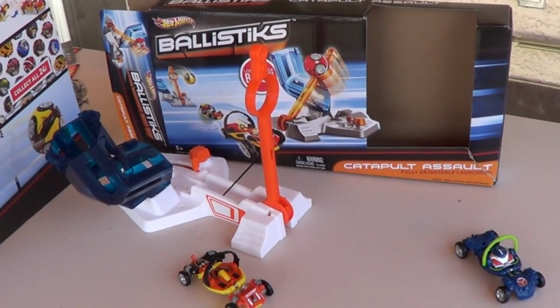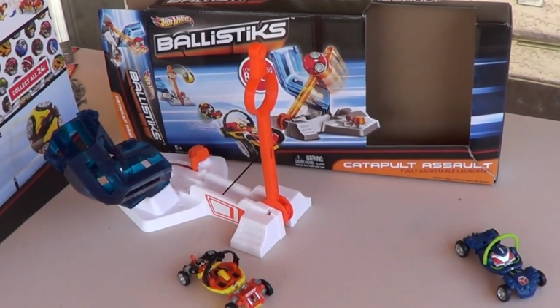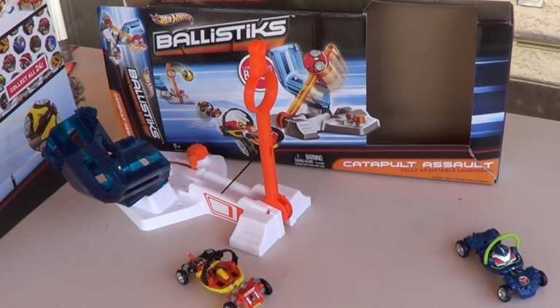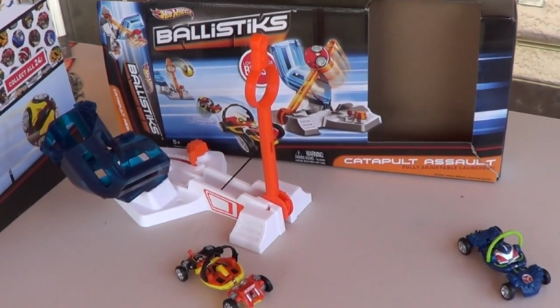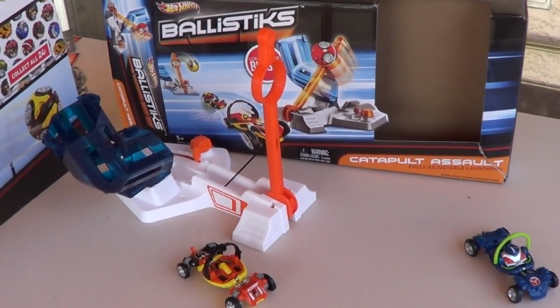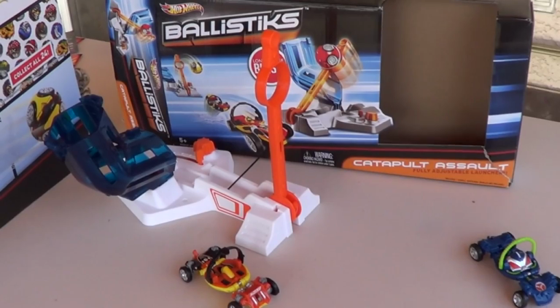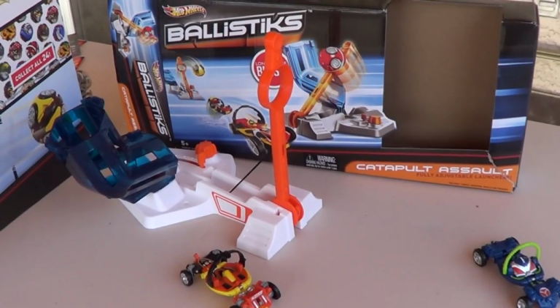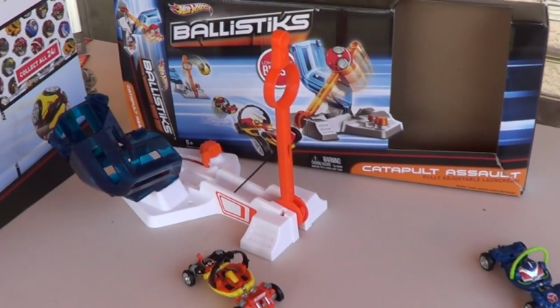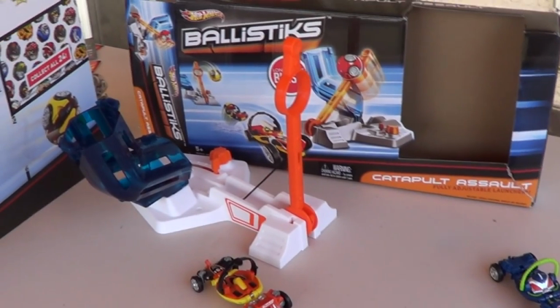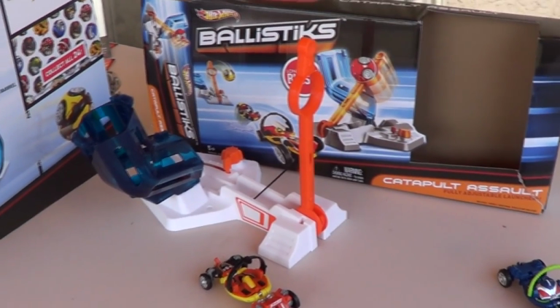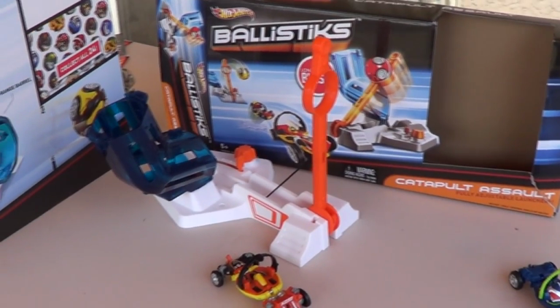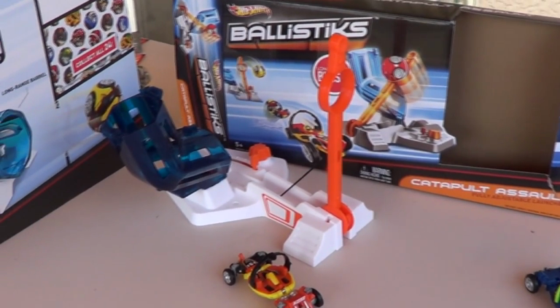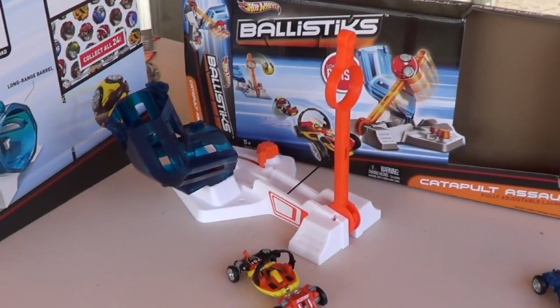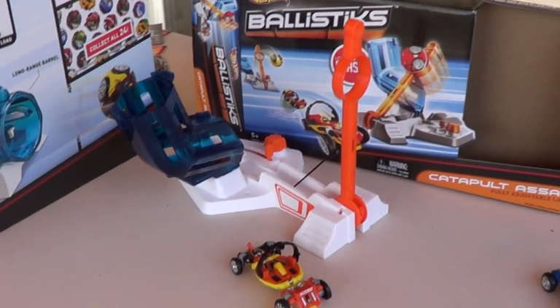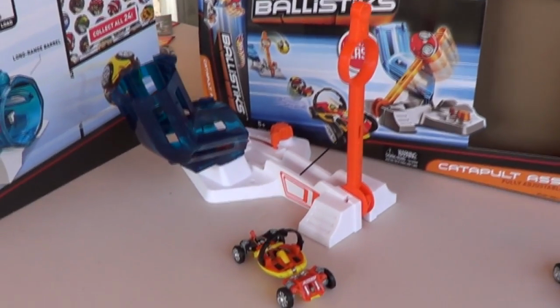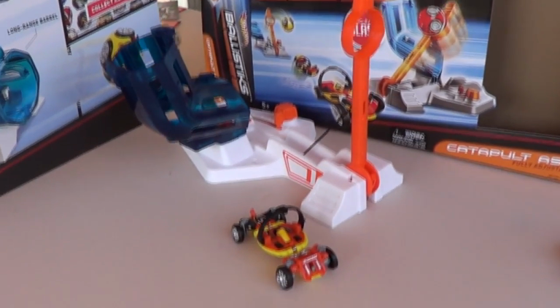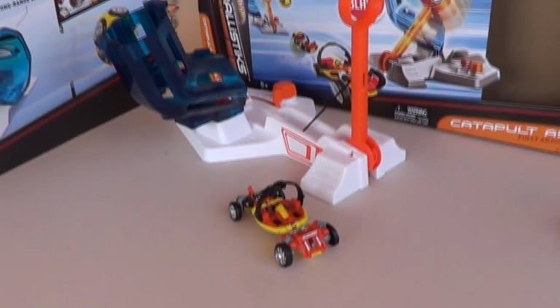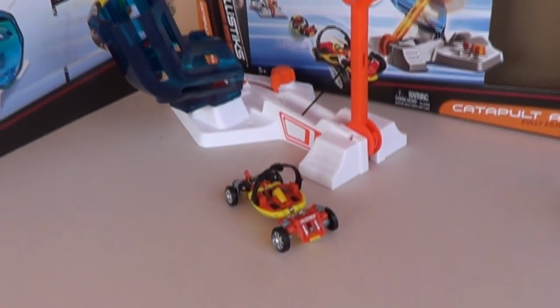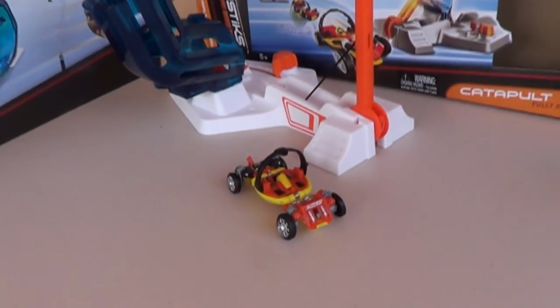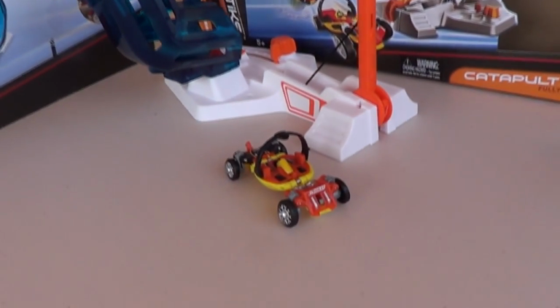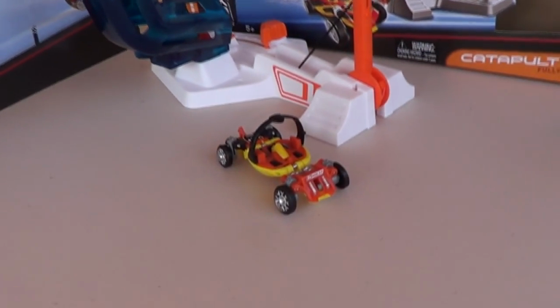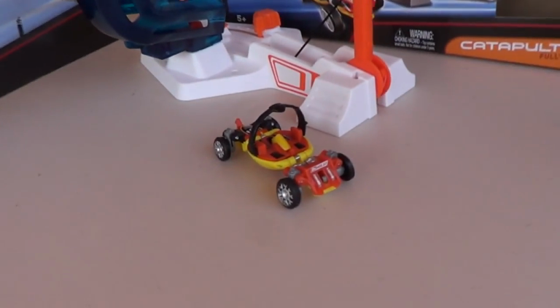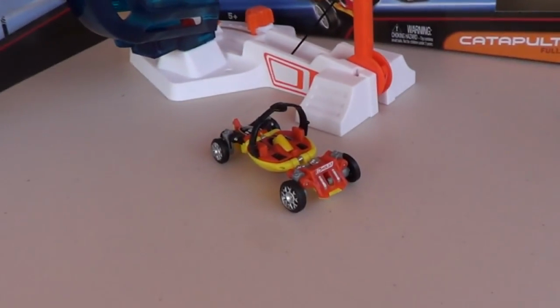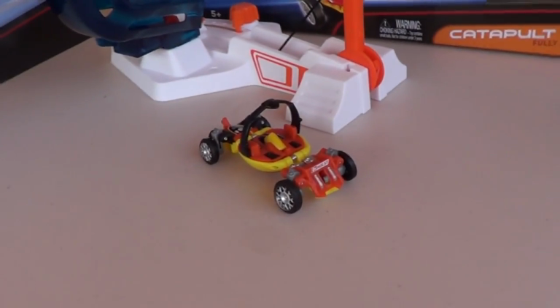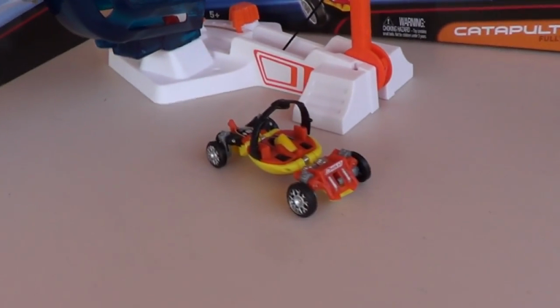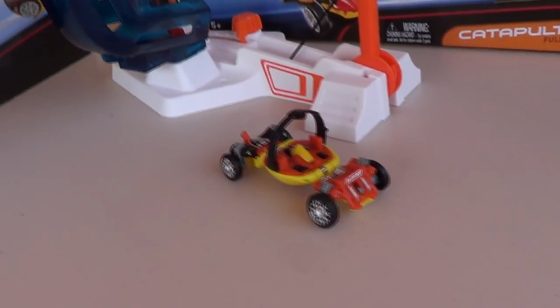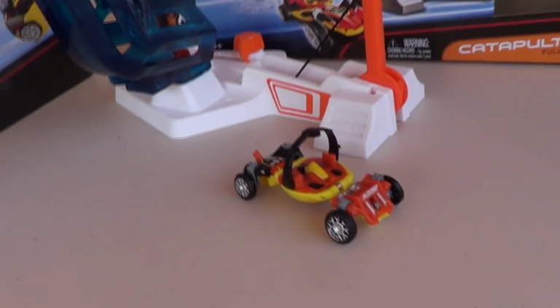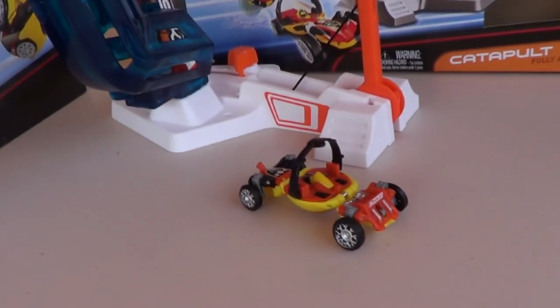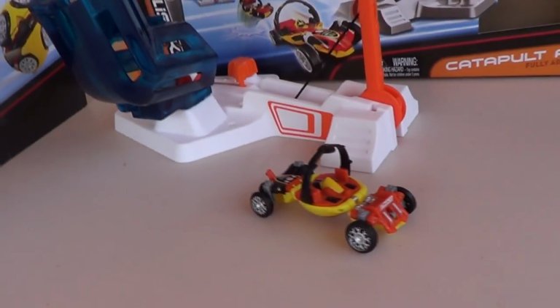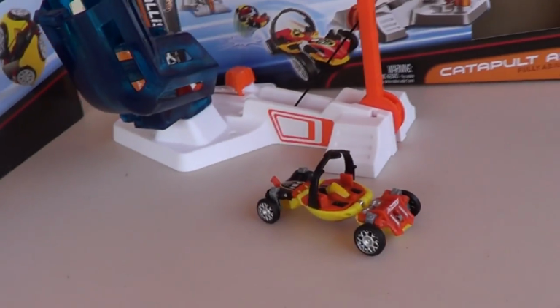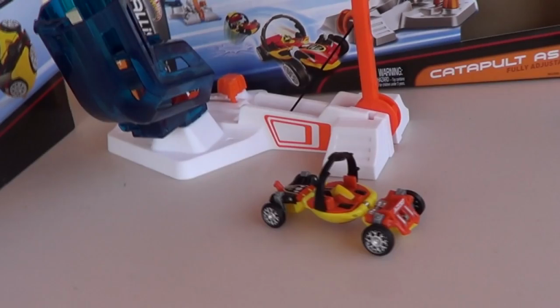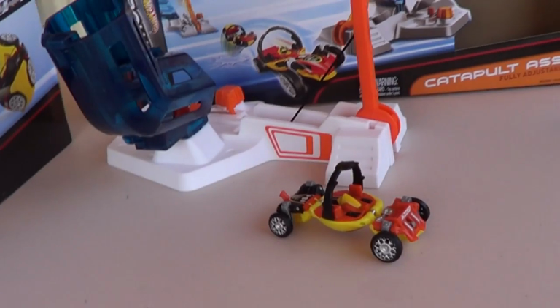Catapult assault — one of the play sets from the Ballistics line of Hot Wheels. Have fun. Bye bye.